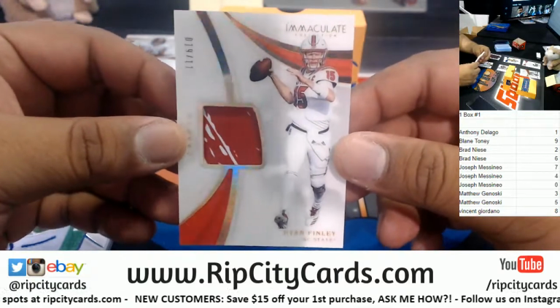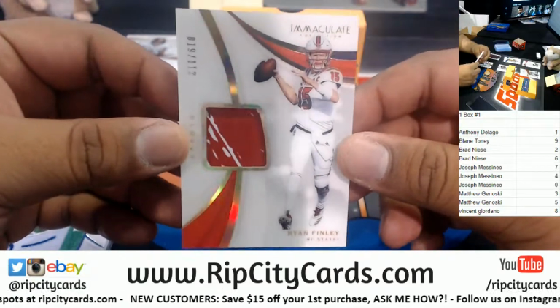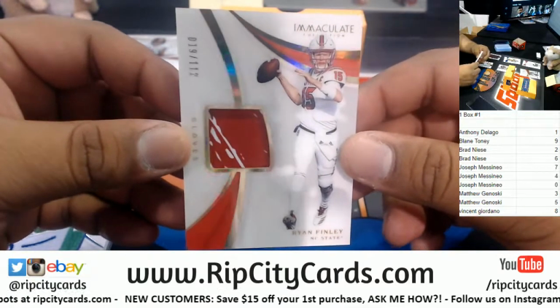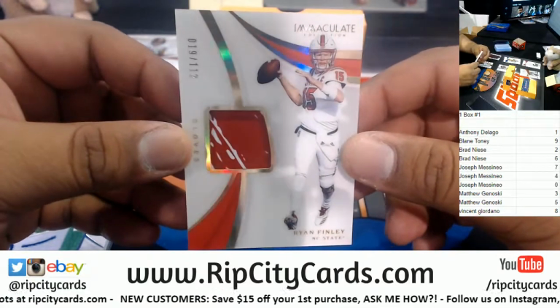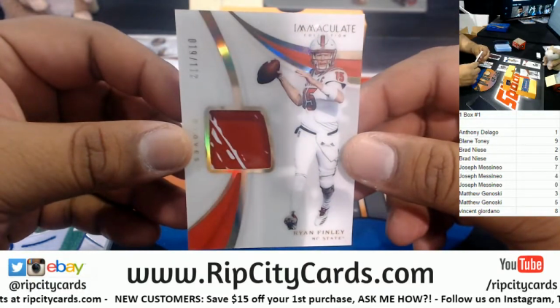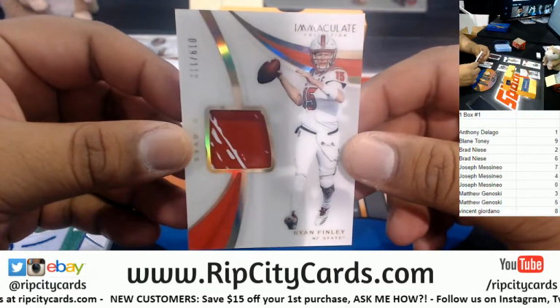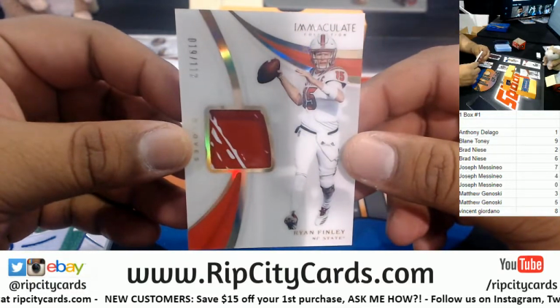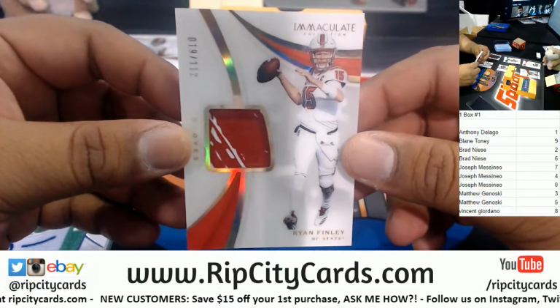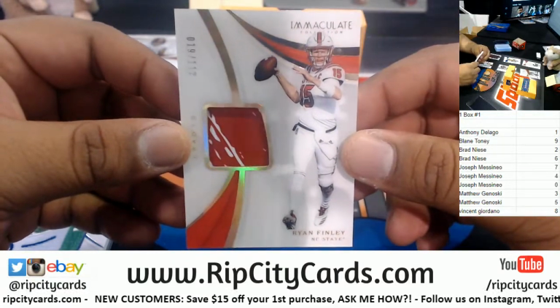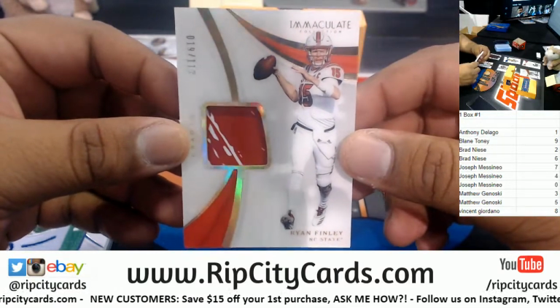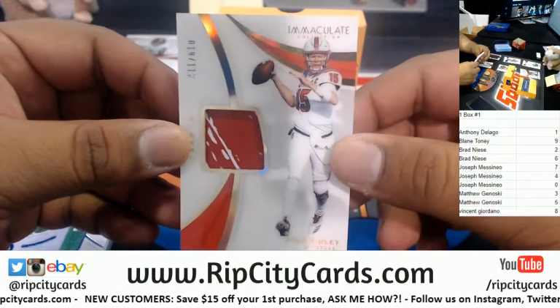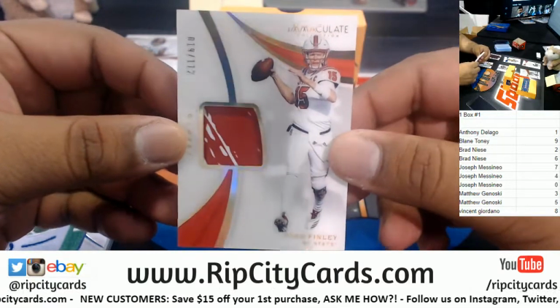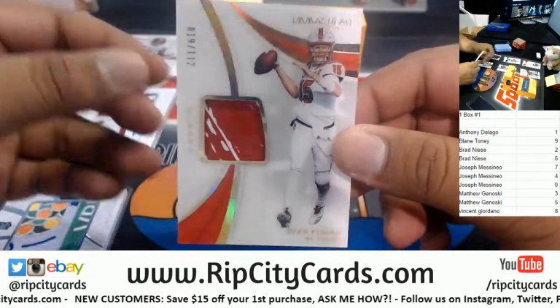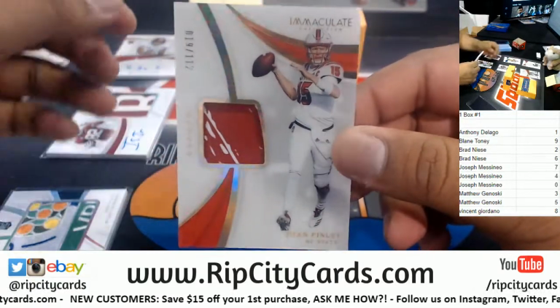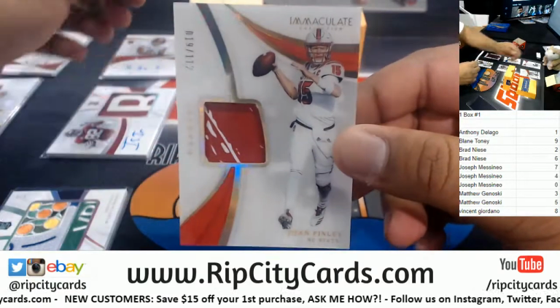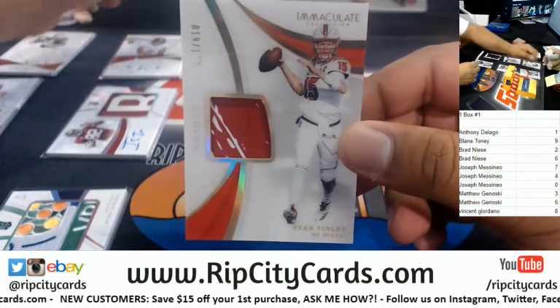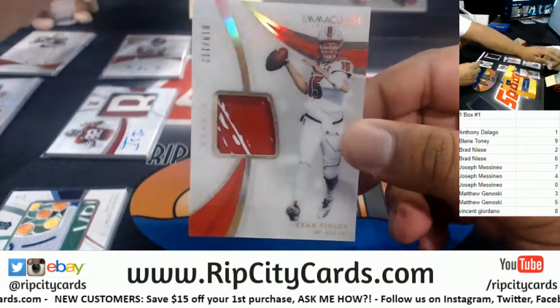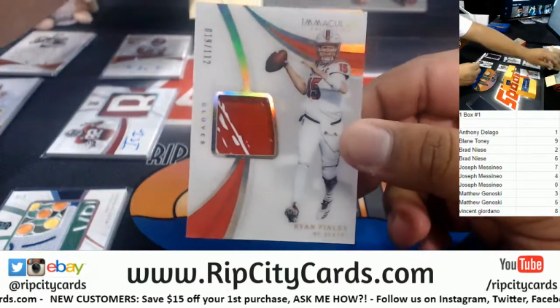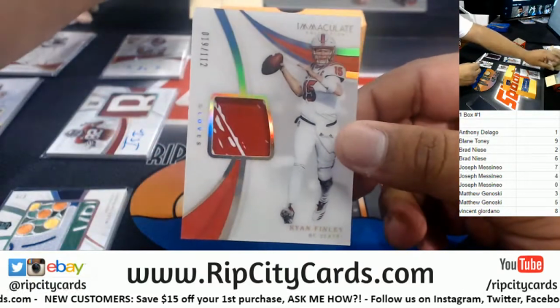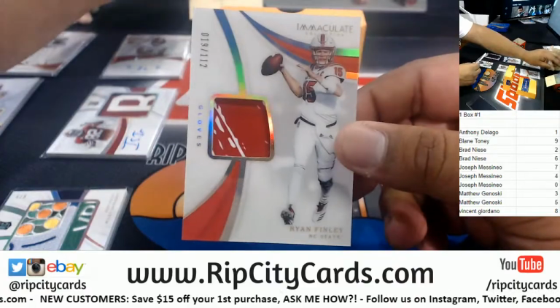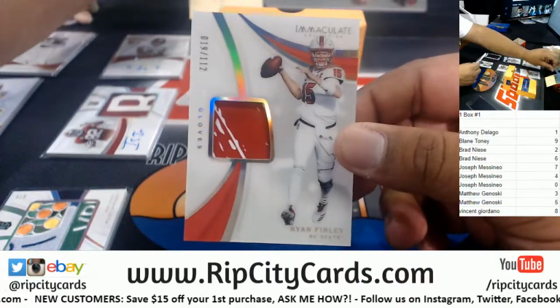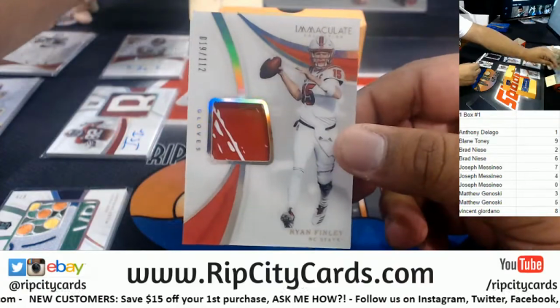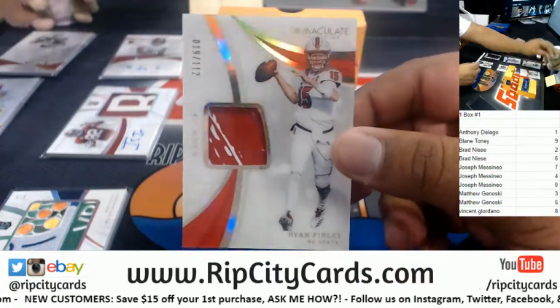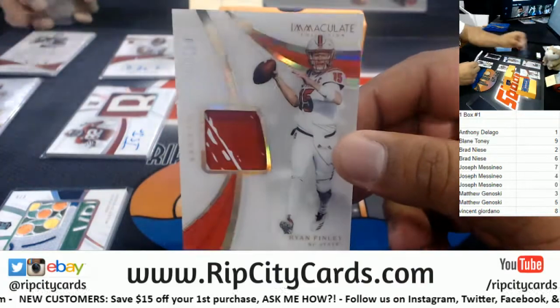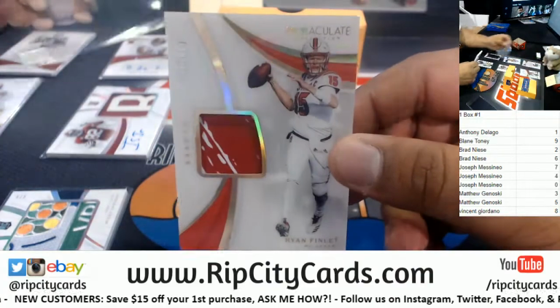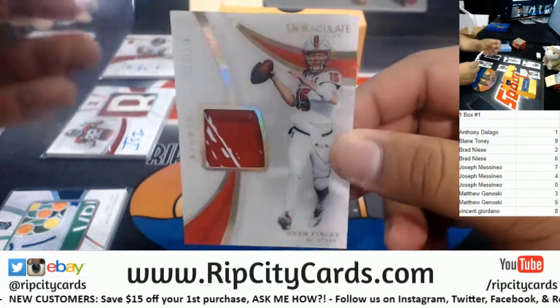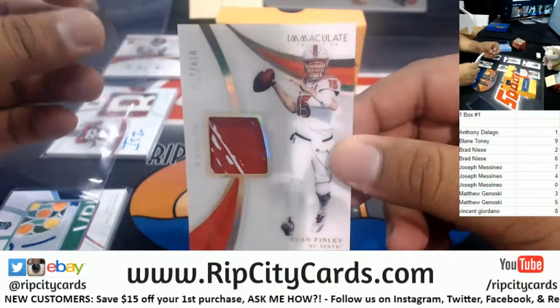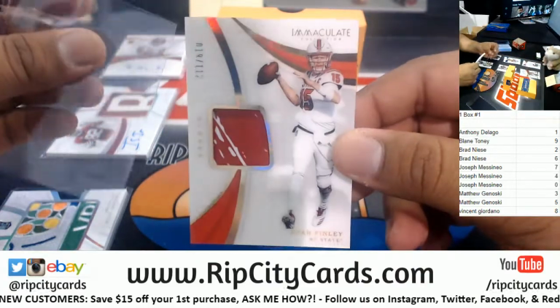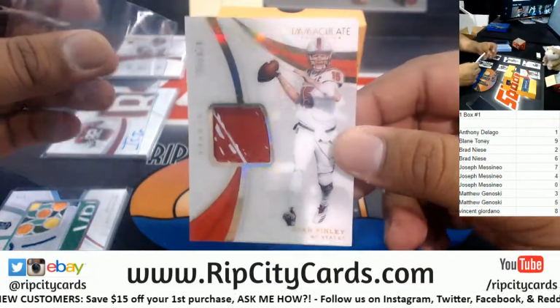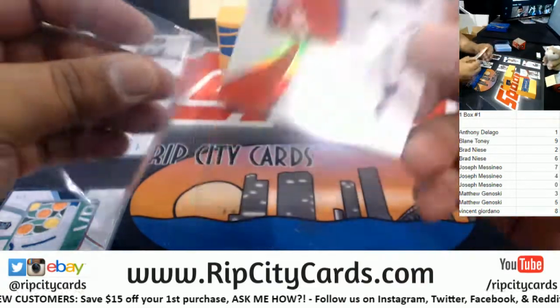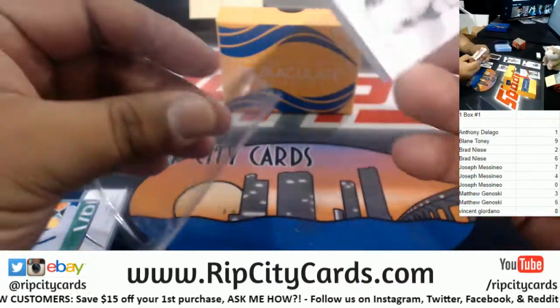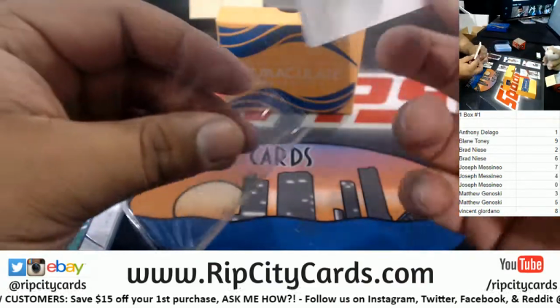And last but not least: Ryan Finley, going to the ninth spot, with the gloves relic.